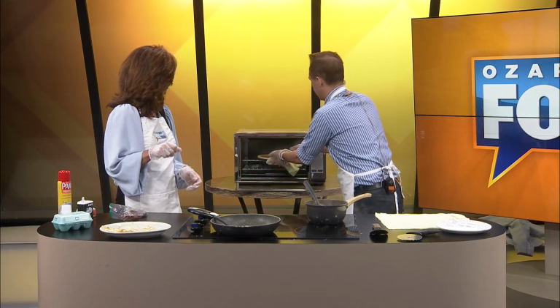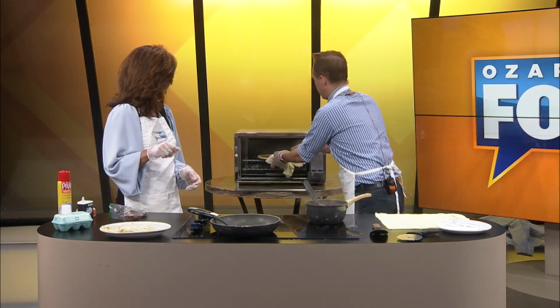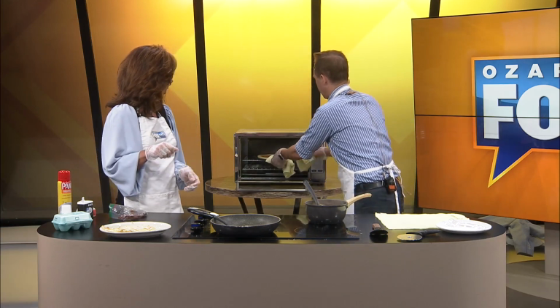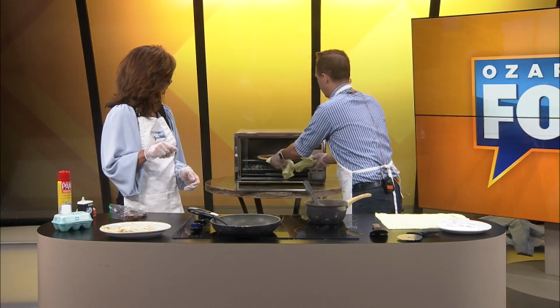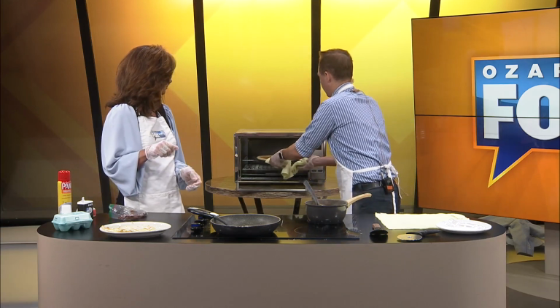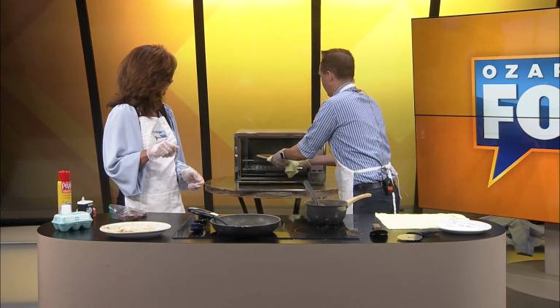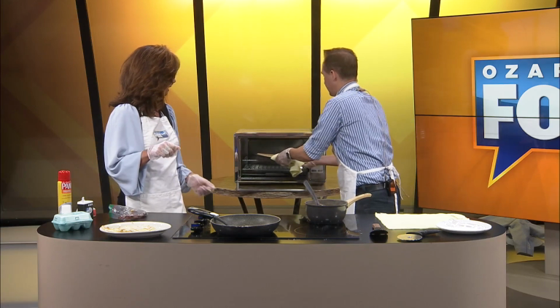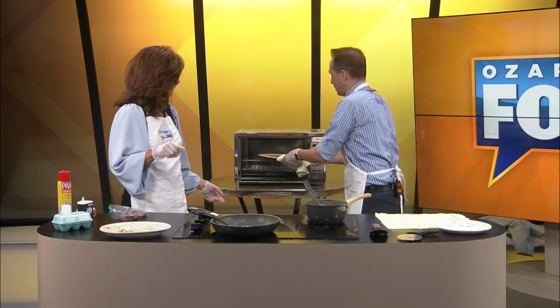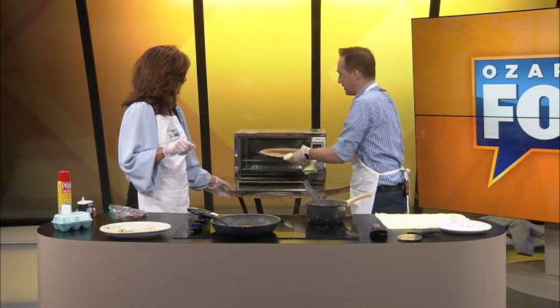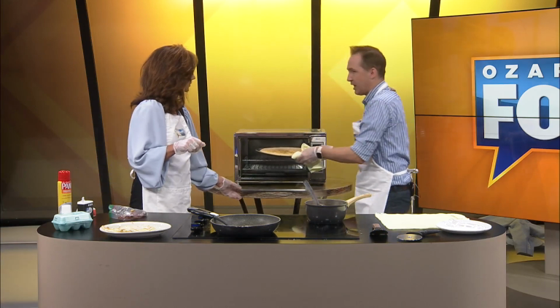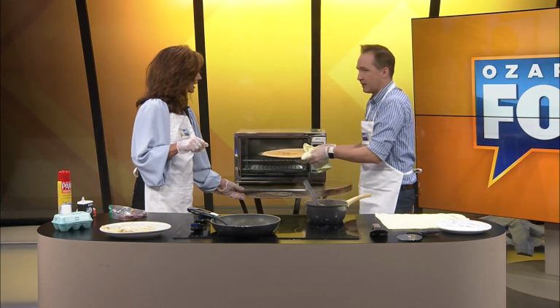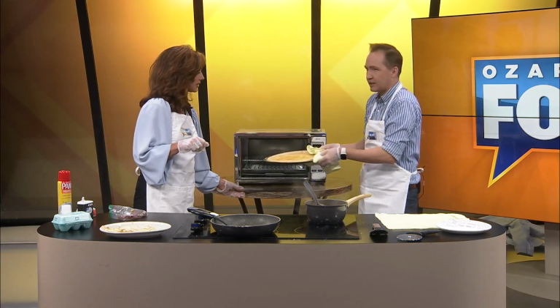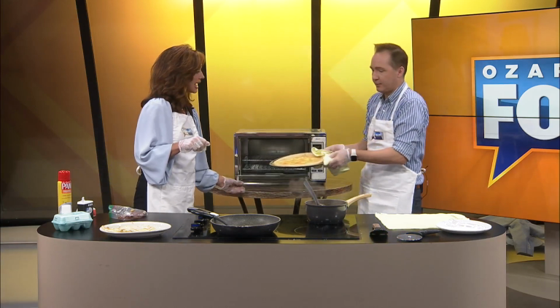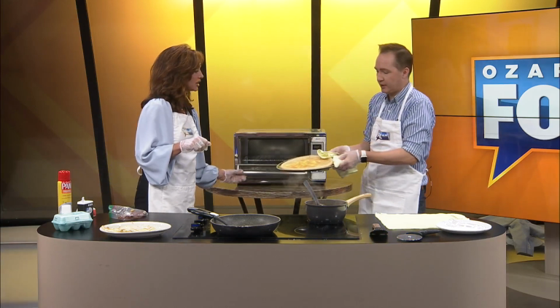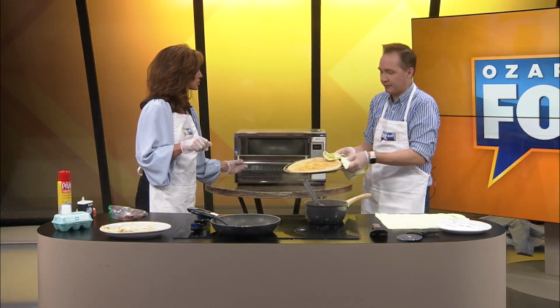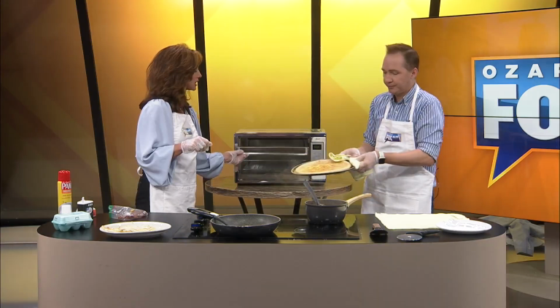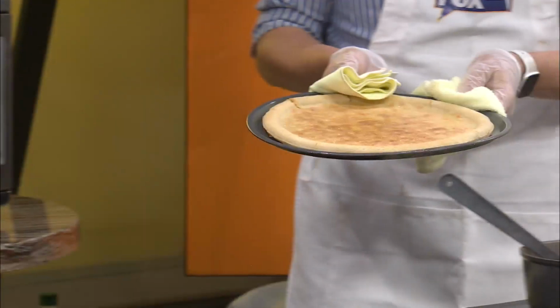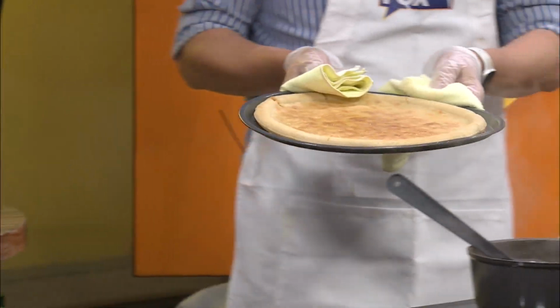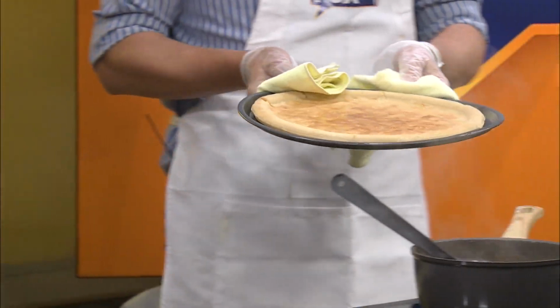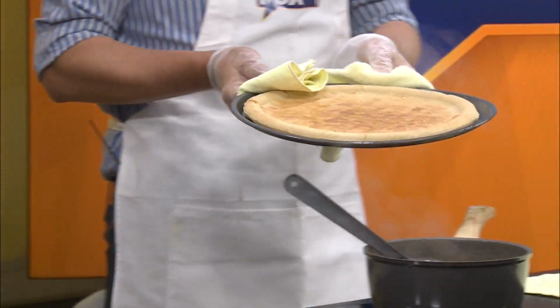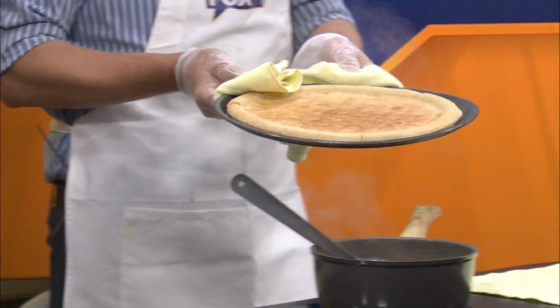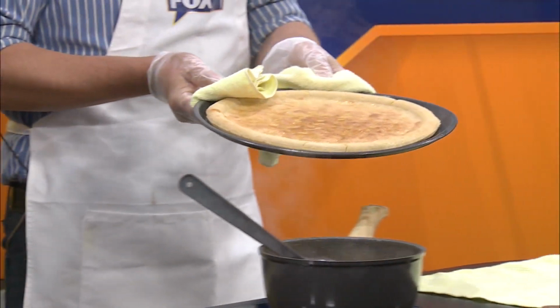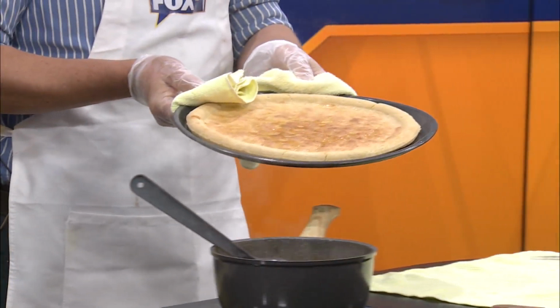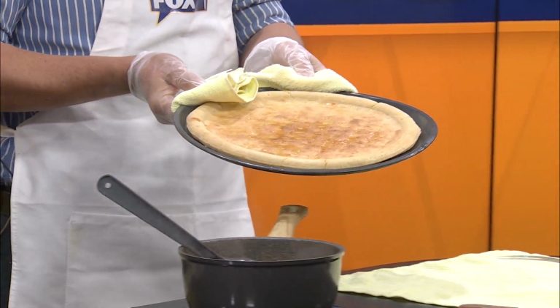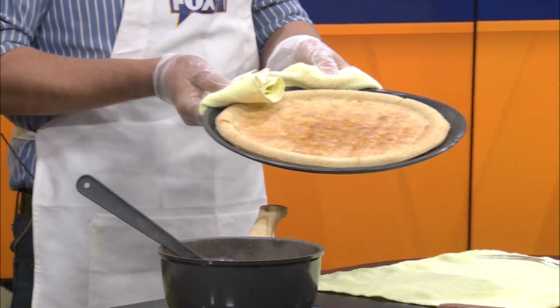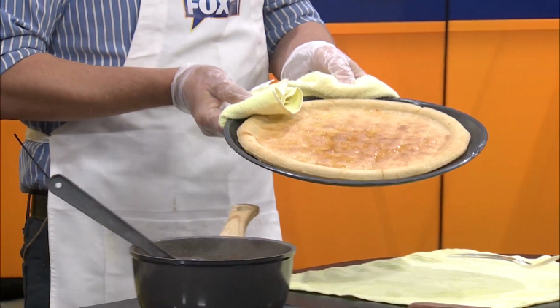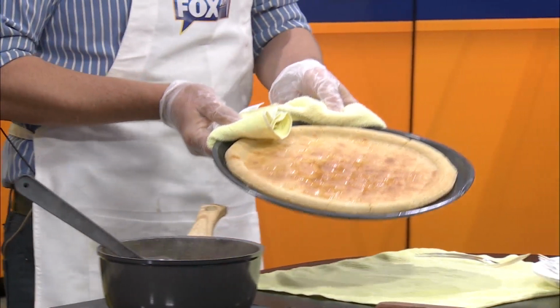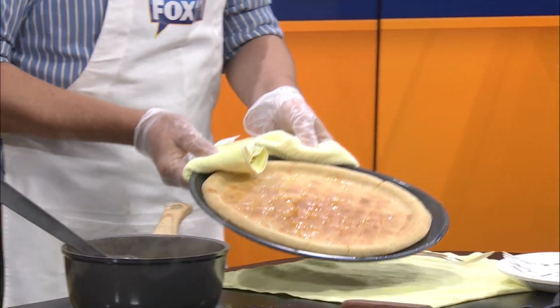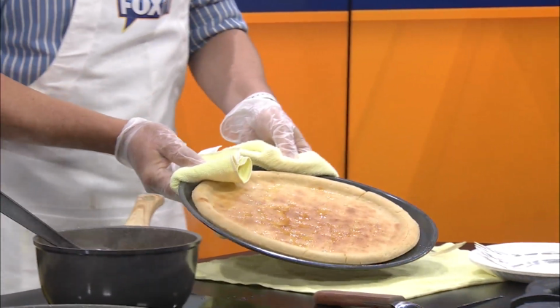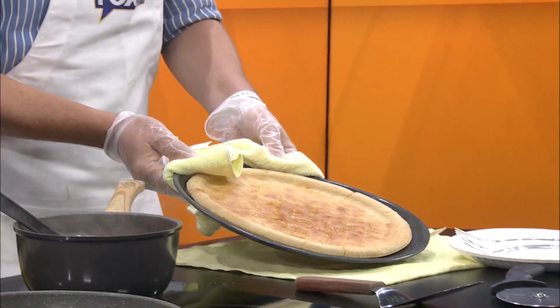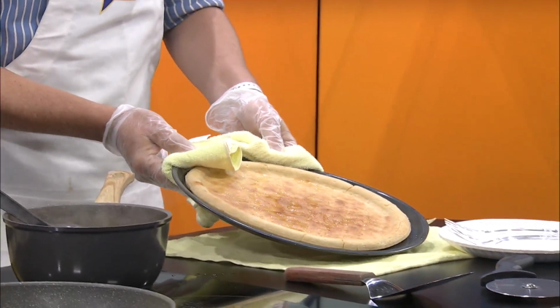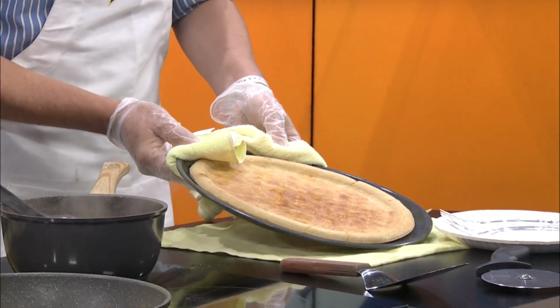I'm taking it out of the oven. Look at that. That's kind of pretty. That looks really good. That looks very nice.